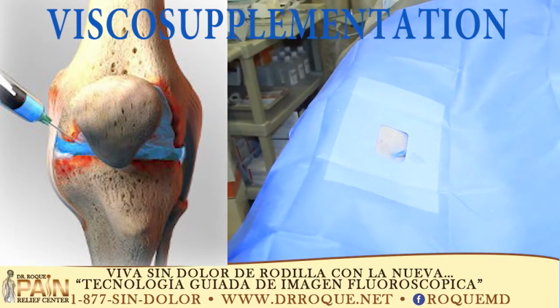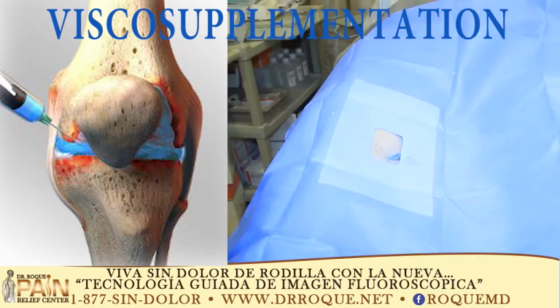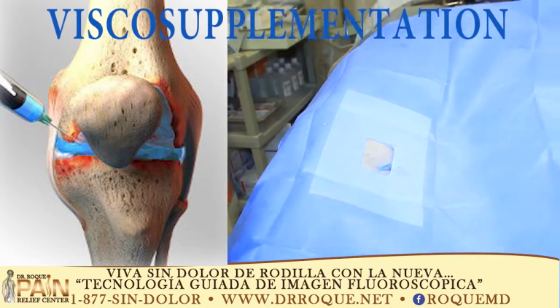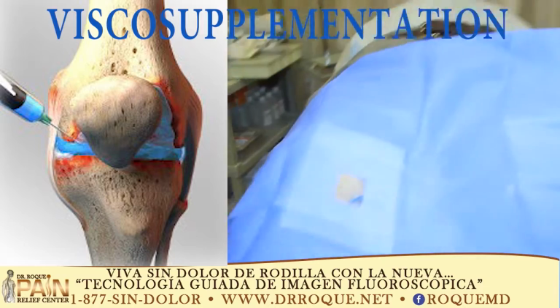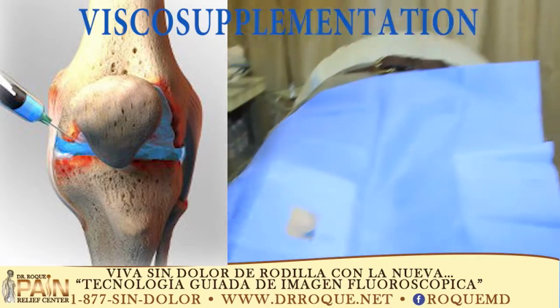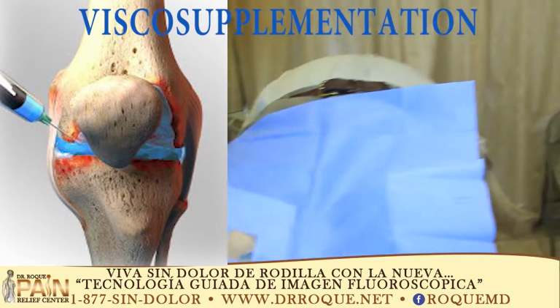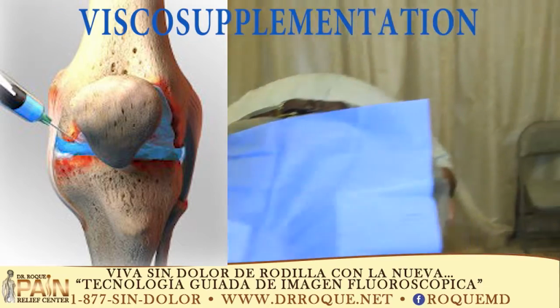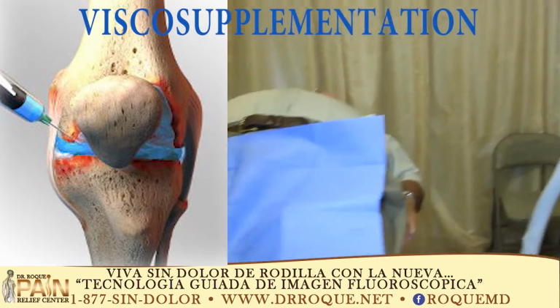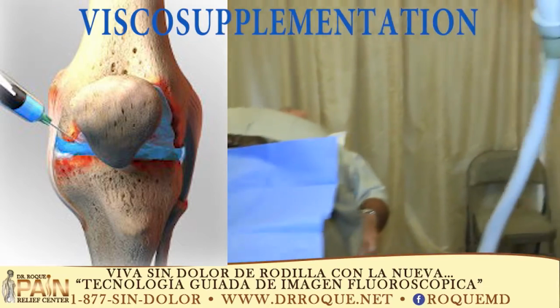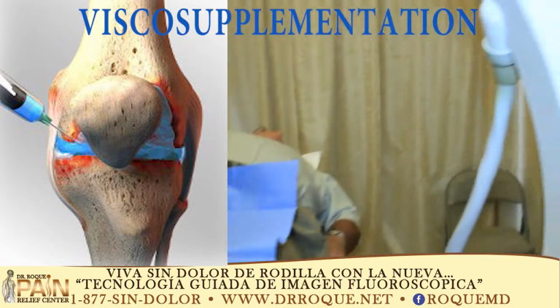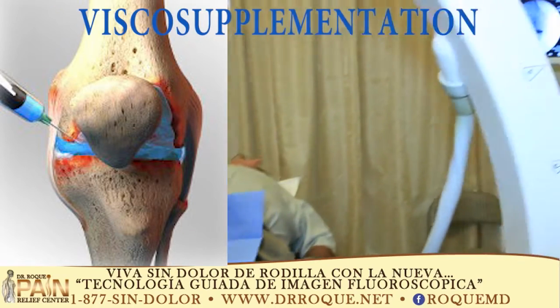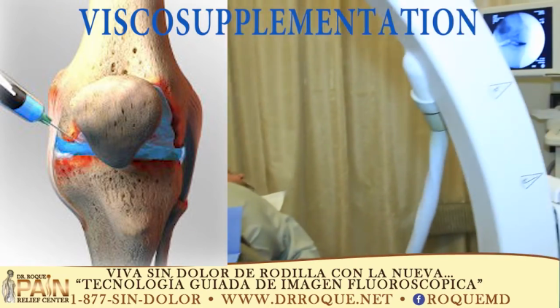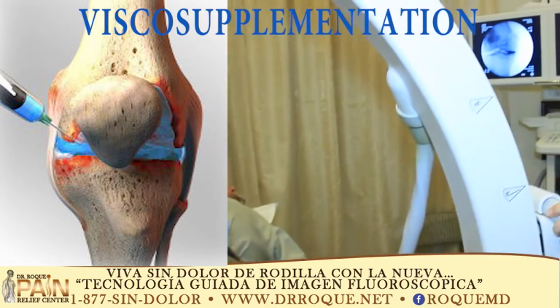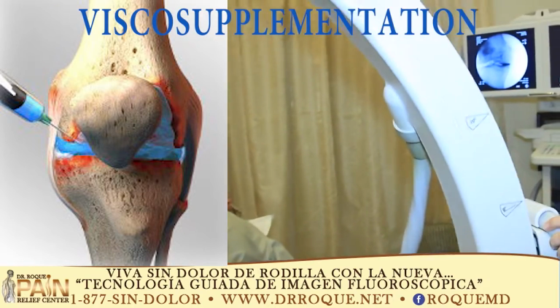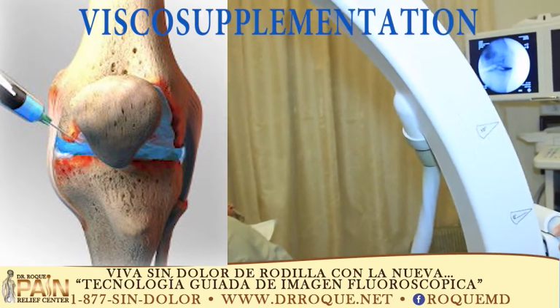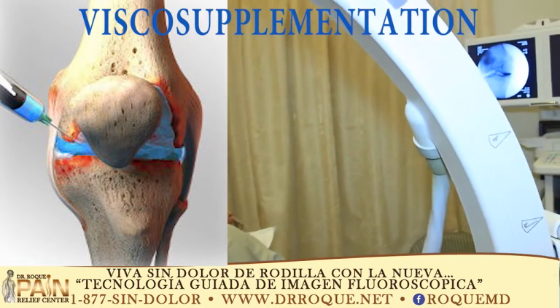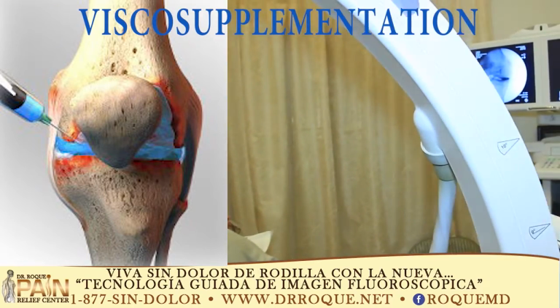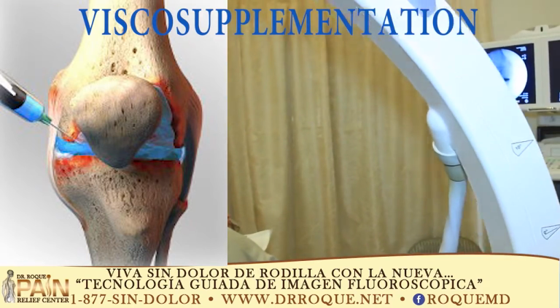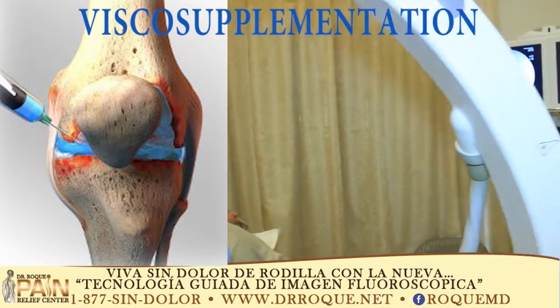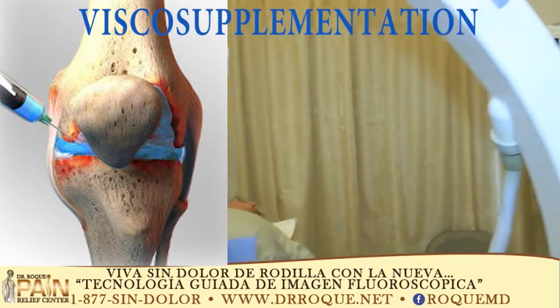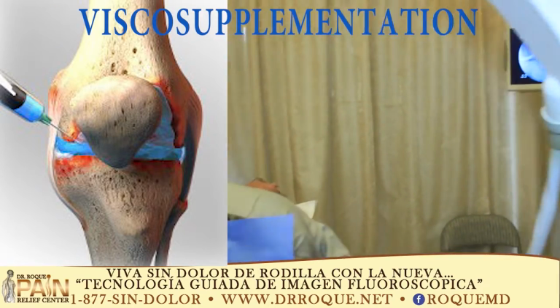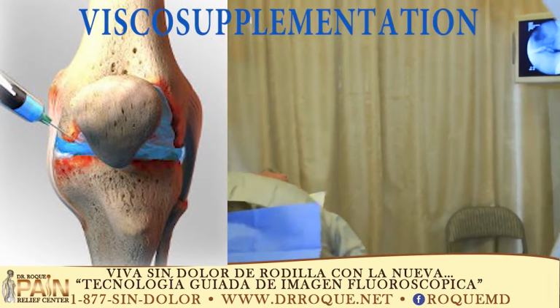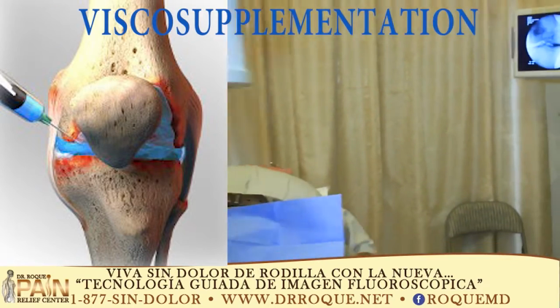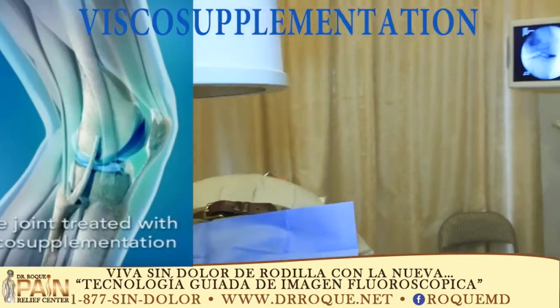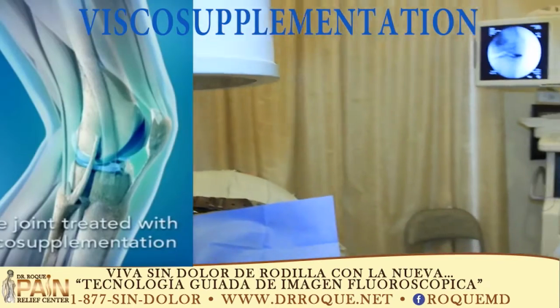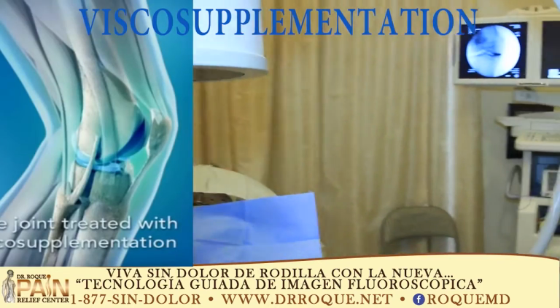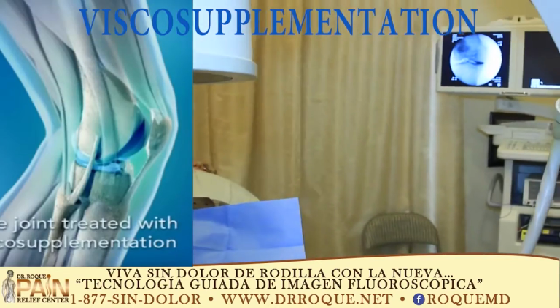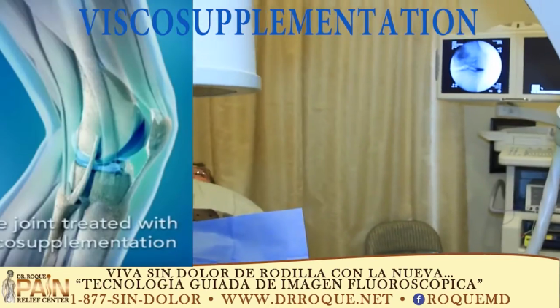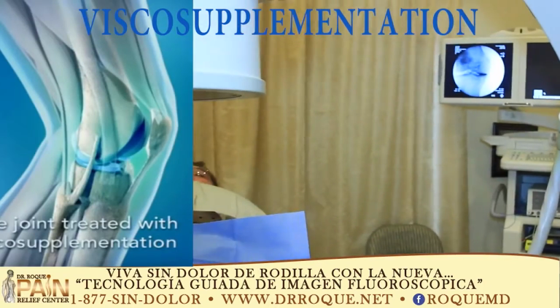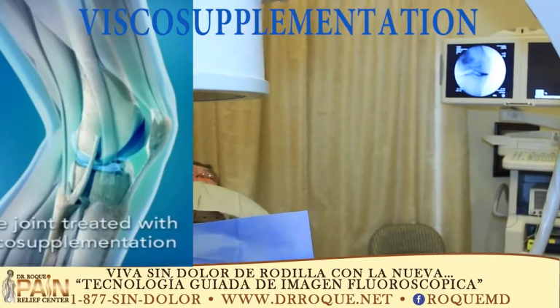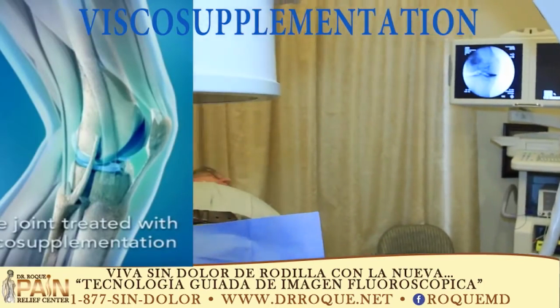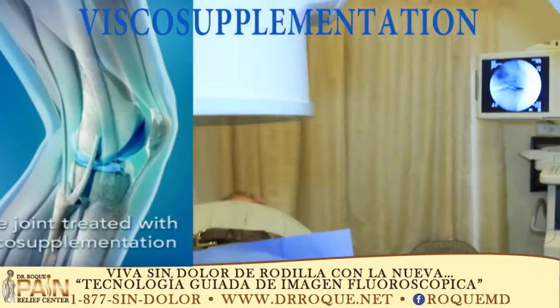Wow, look at that. So it came out perfect. You can actually see the contrast, you can see the needle there.